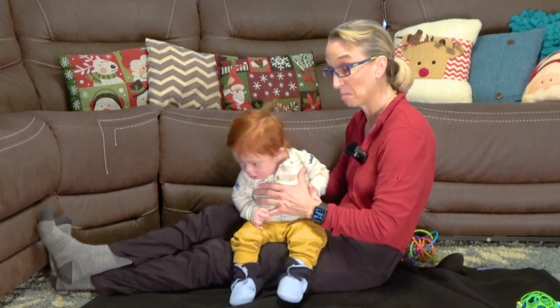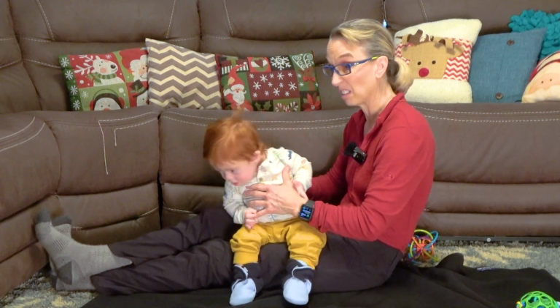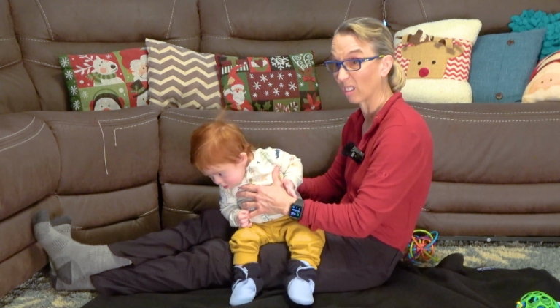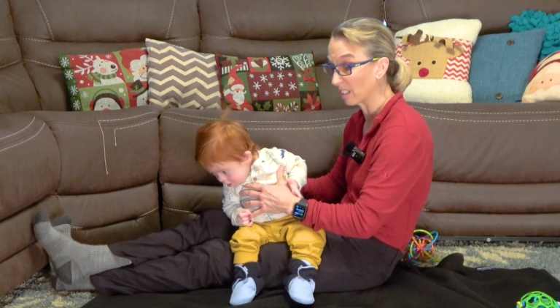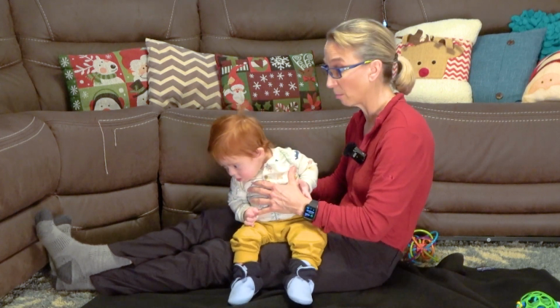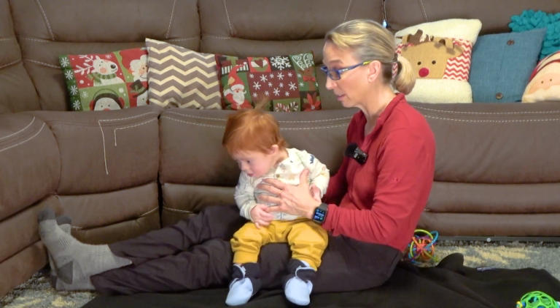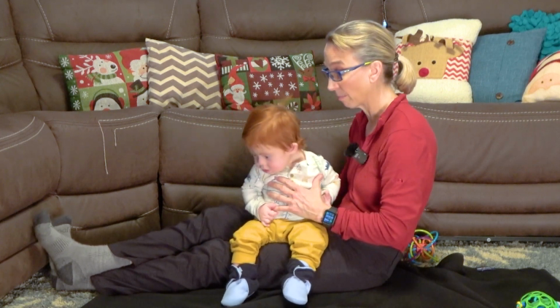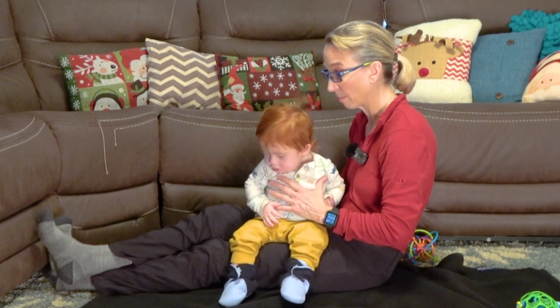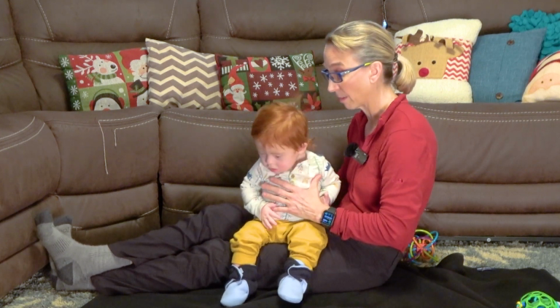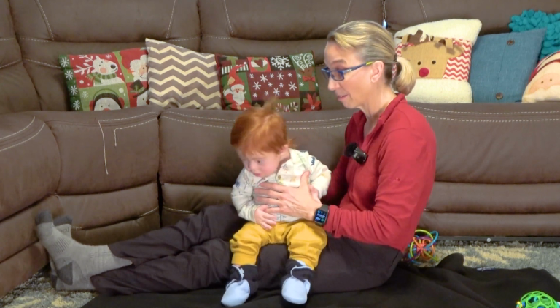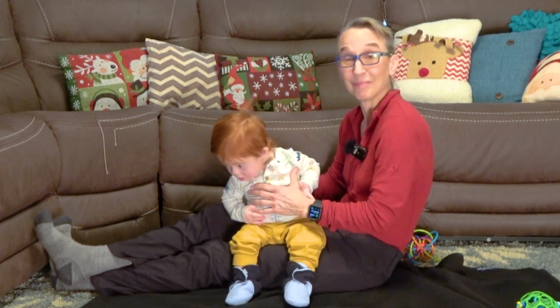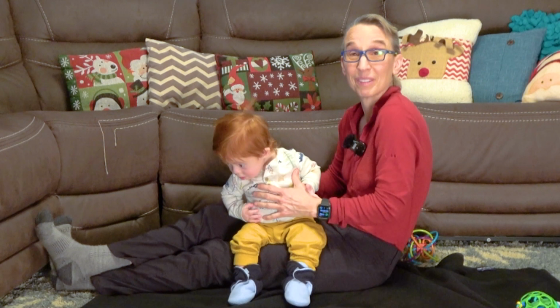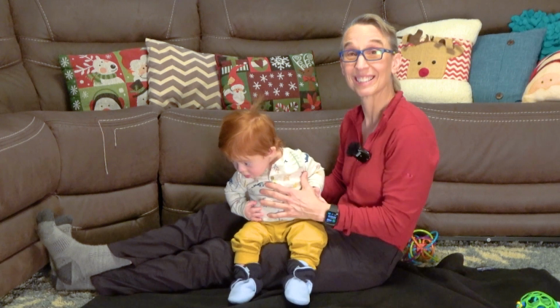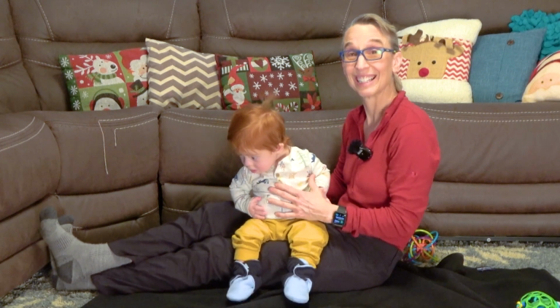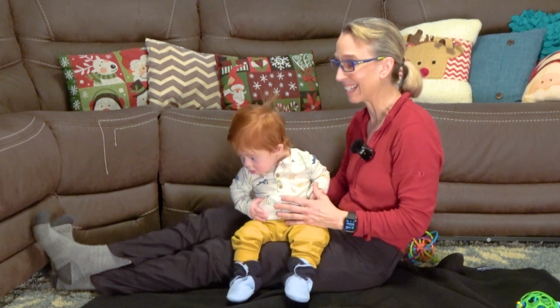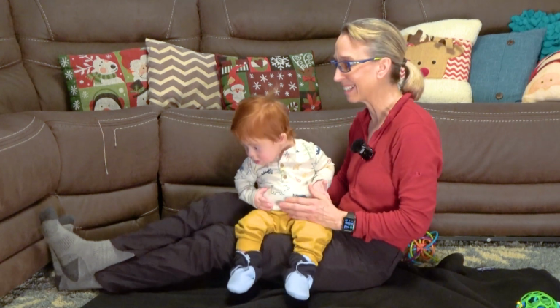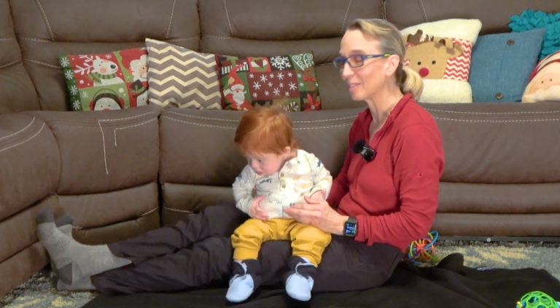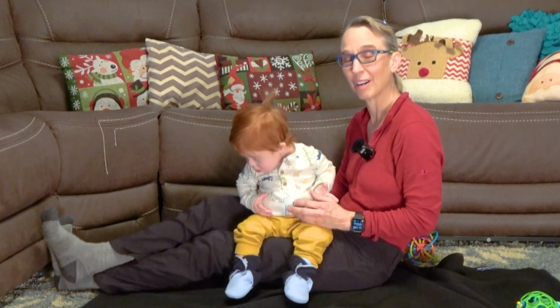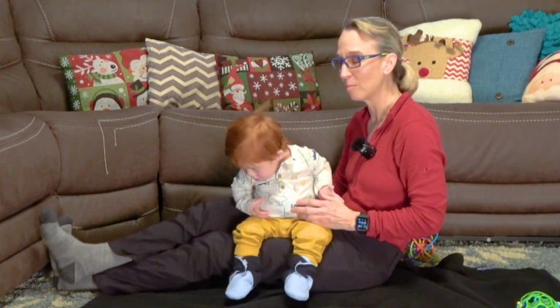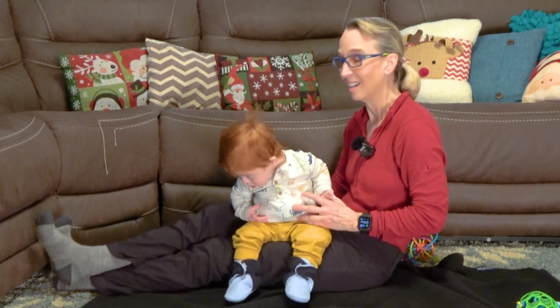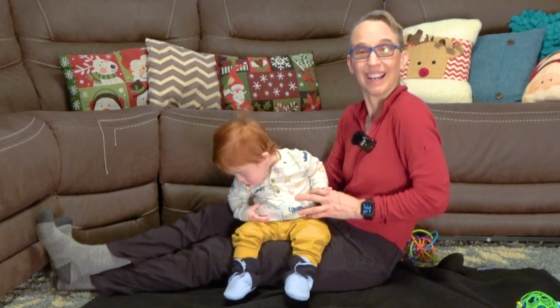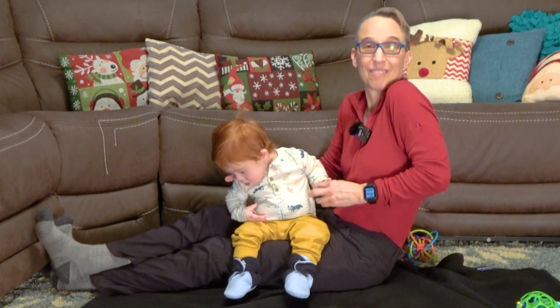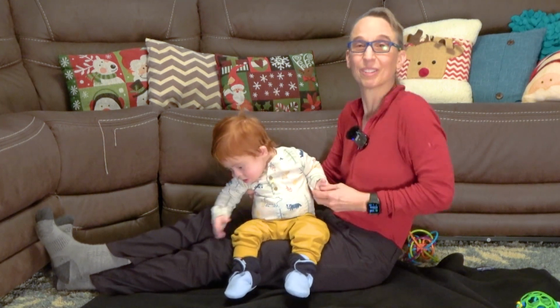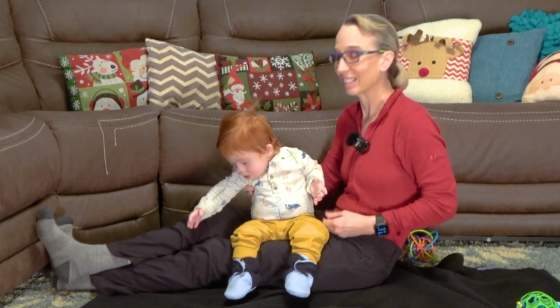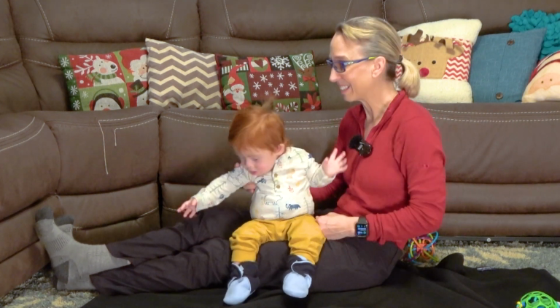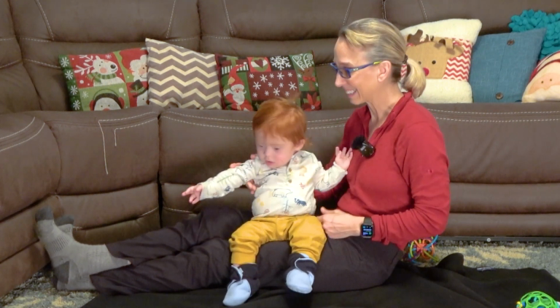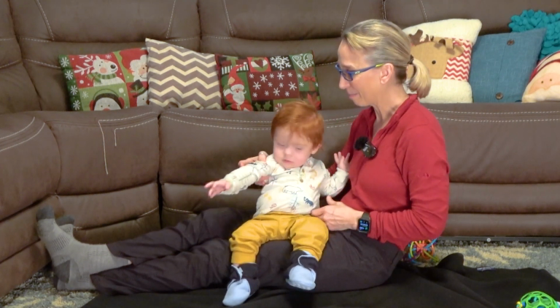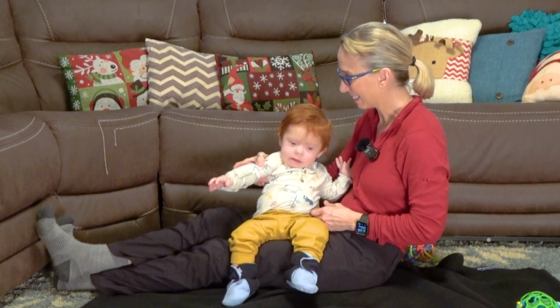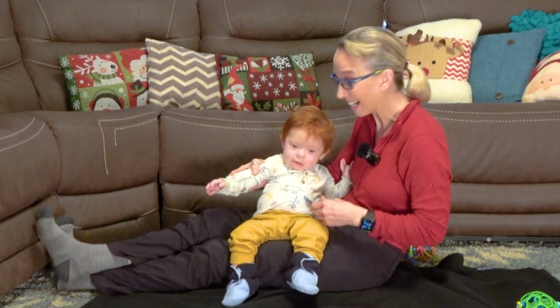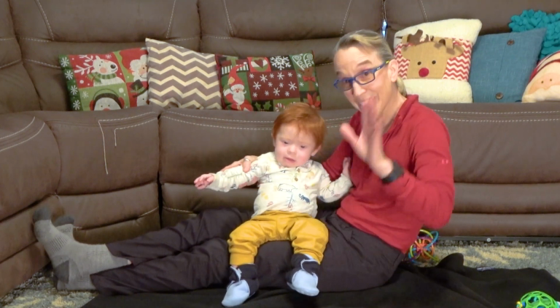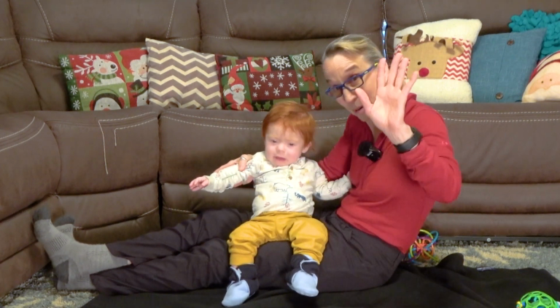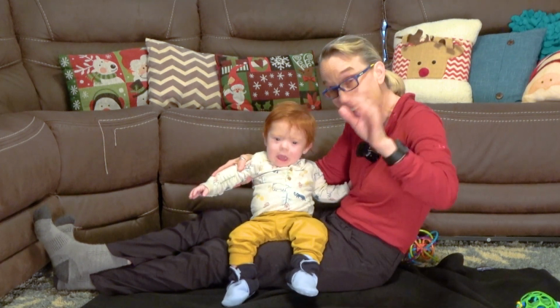He's doing a great job with it. I hope this is an easy idea to do at home, and we'll look forward to seeing you next time. Thanks a lot. Bye-bye!